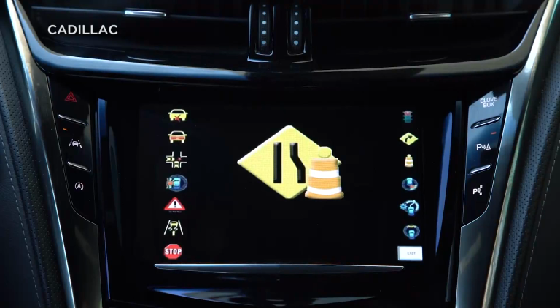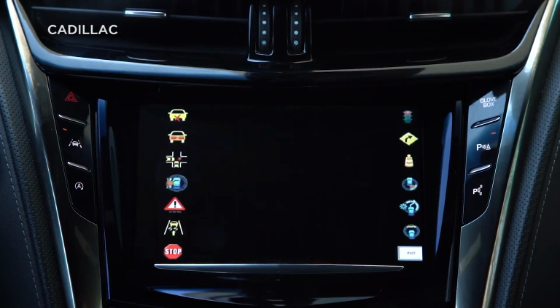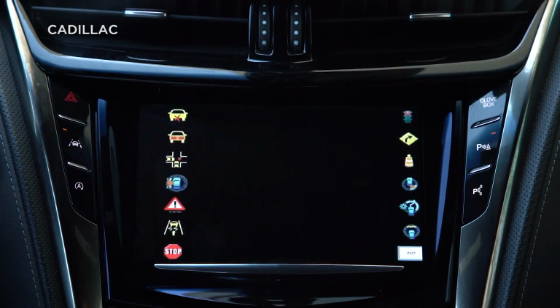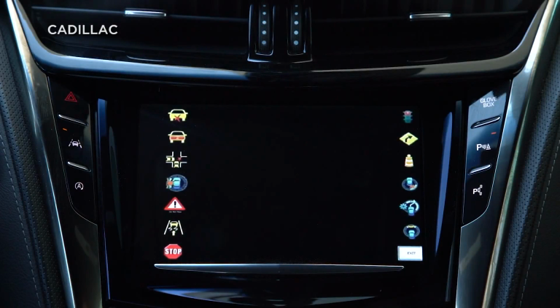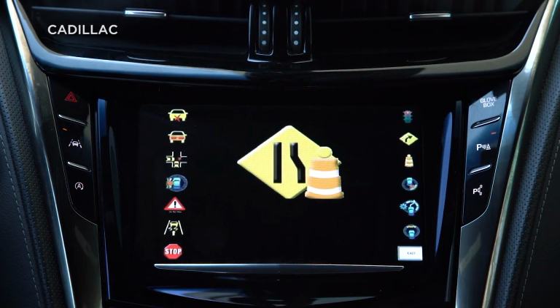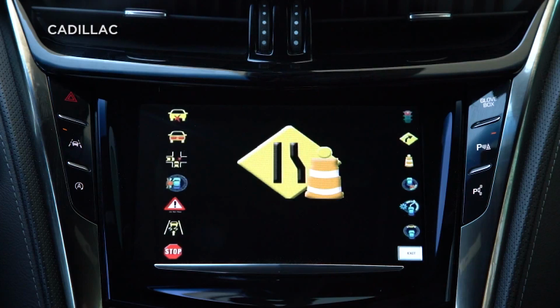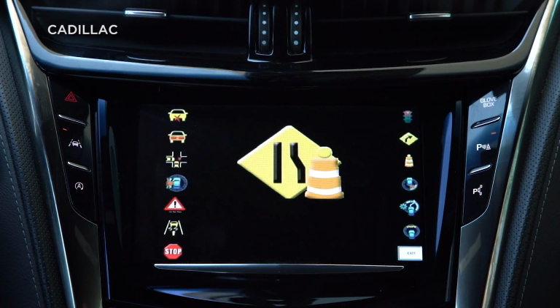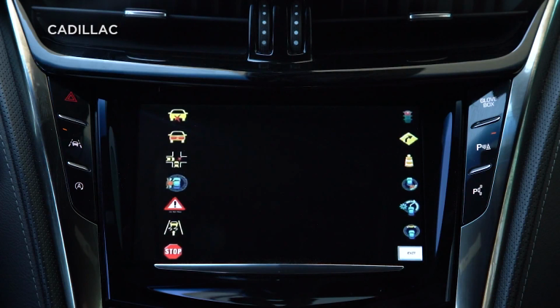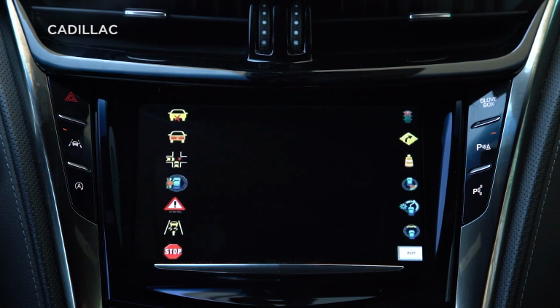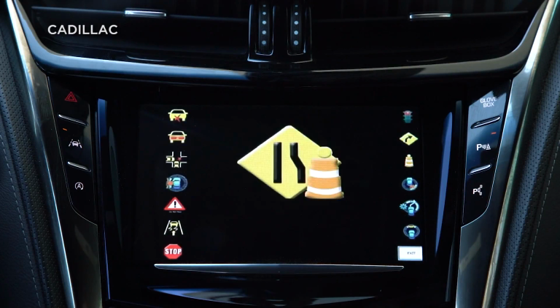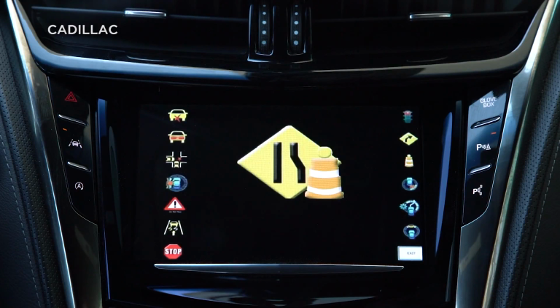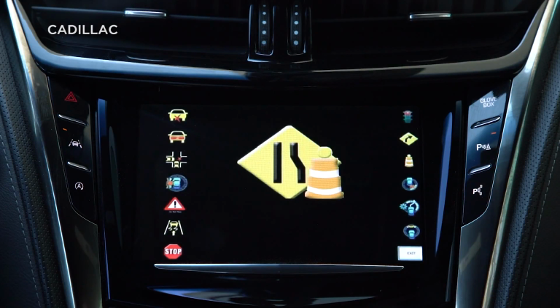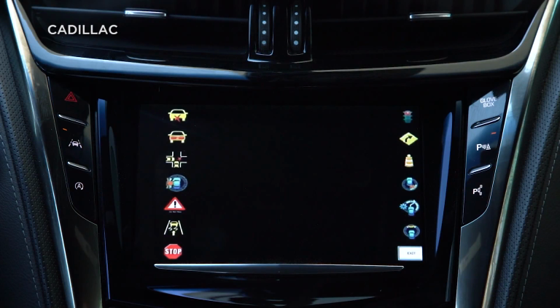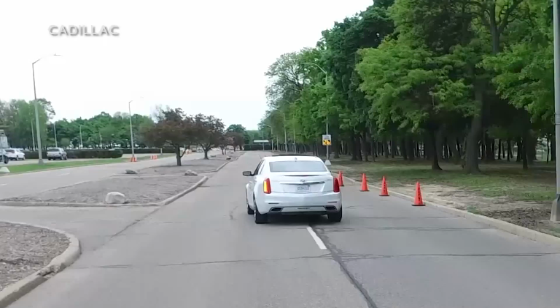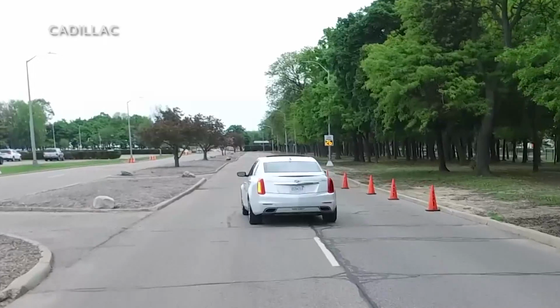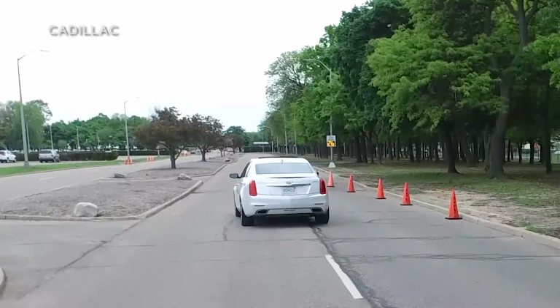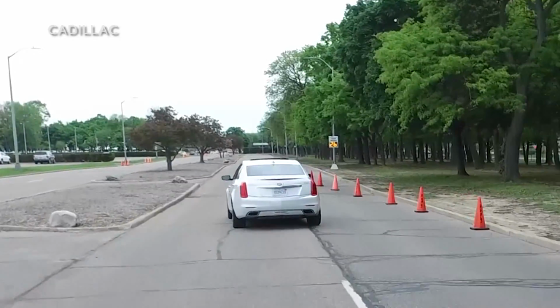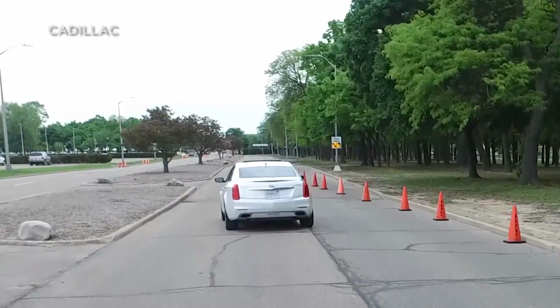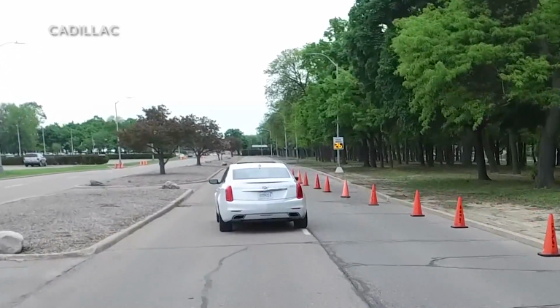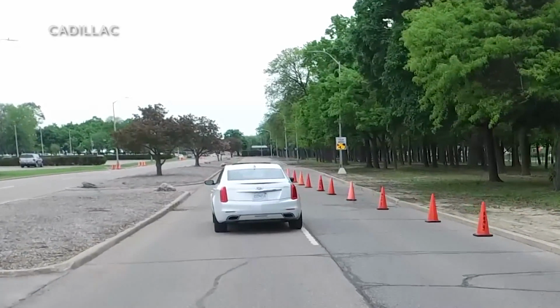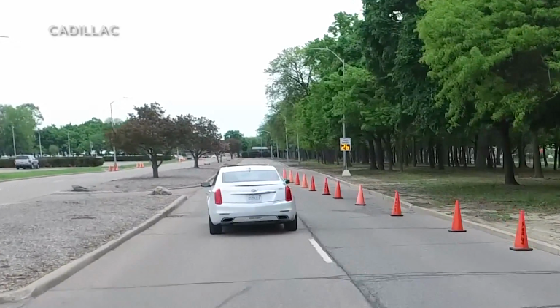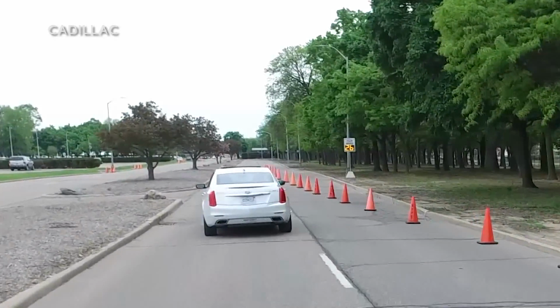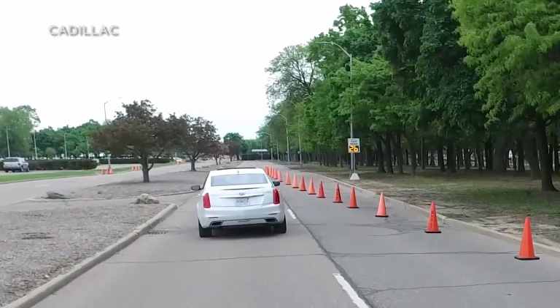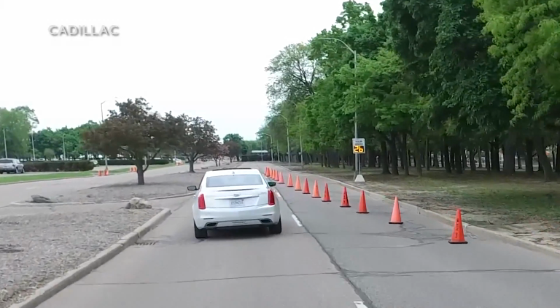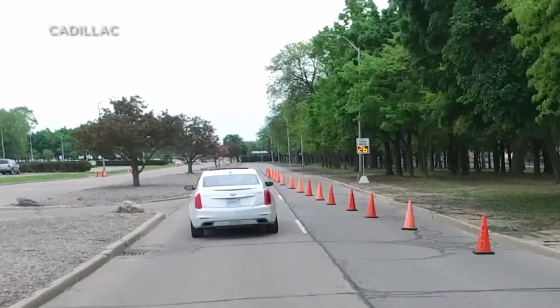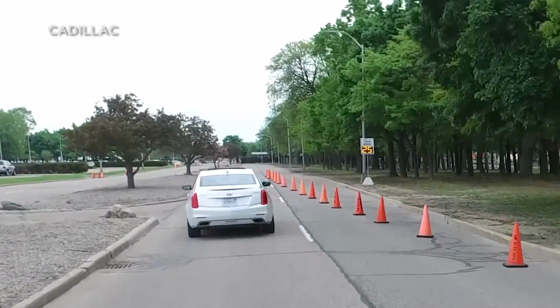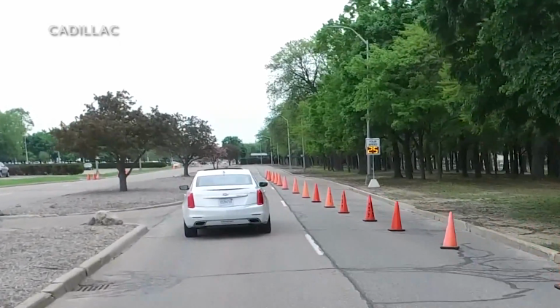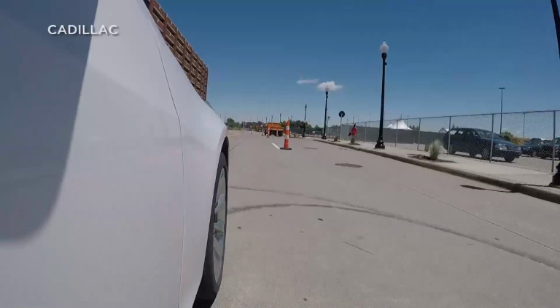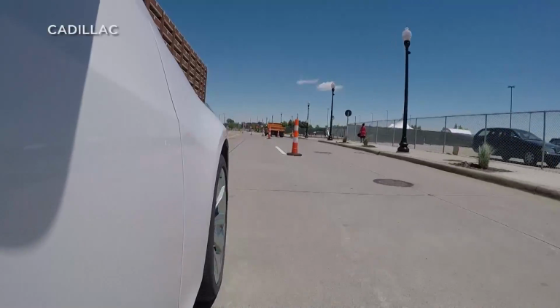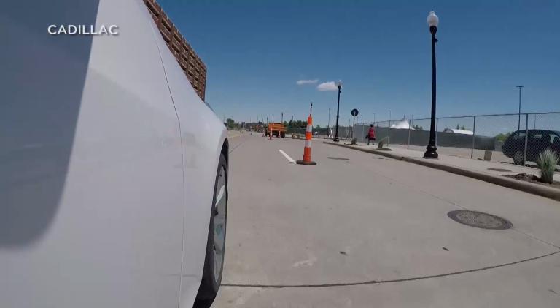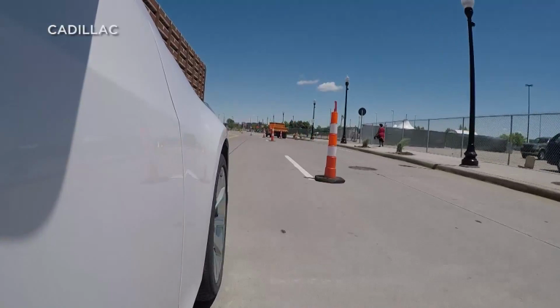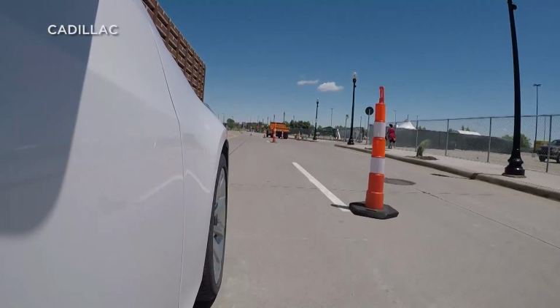Work zone ahead — helping drivers avoid a potential crash. Kenneth Craig, CBS News, Detroit.